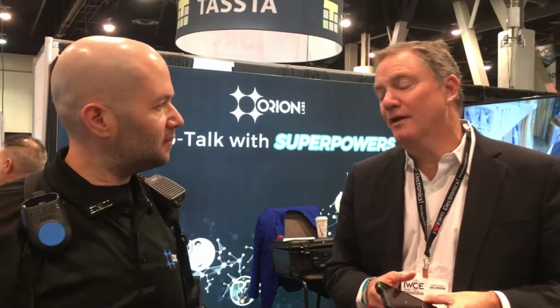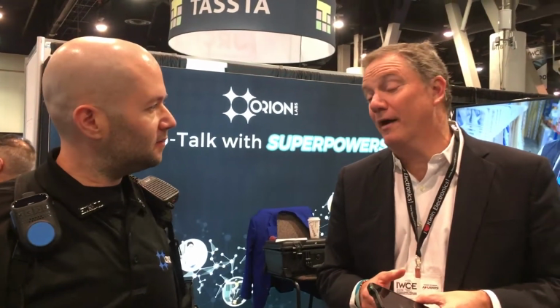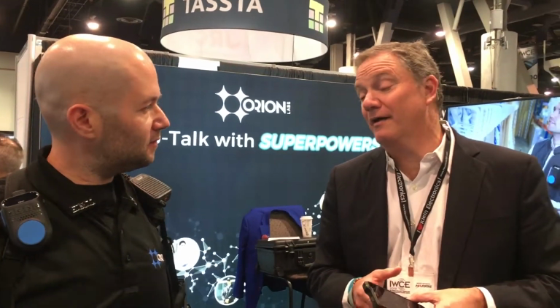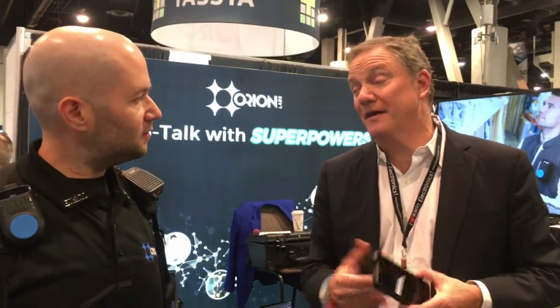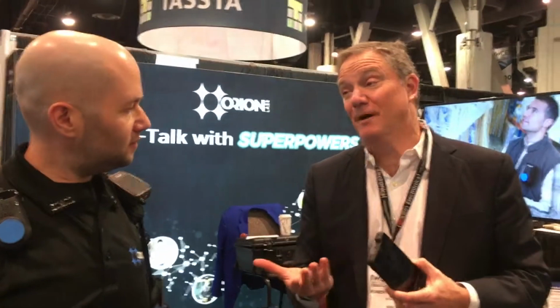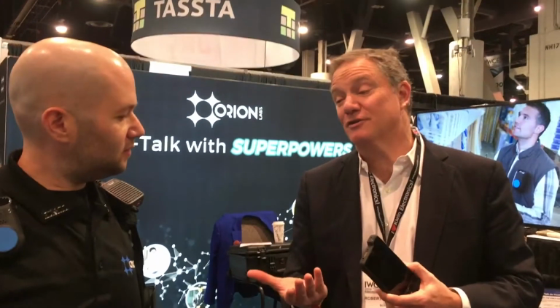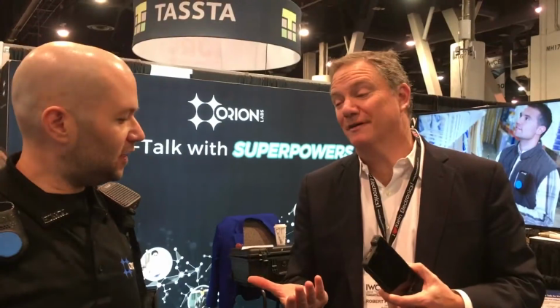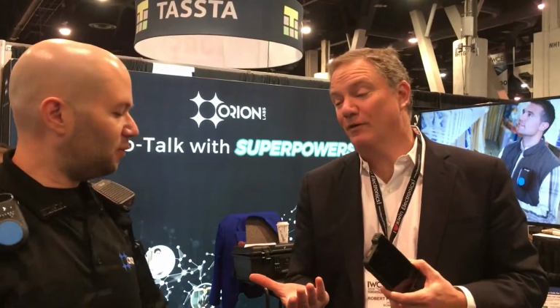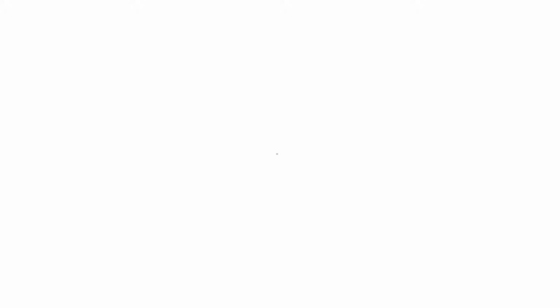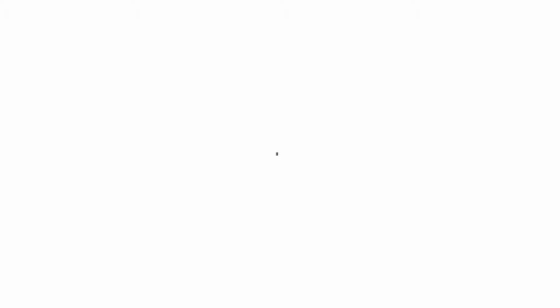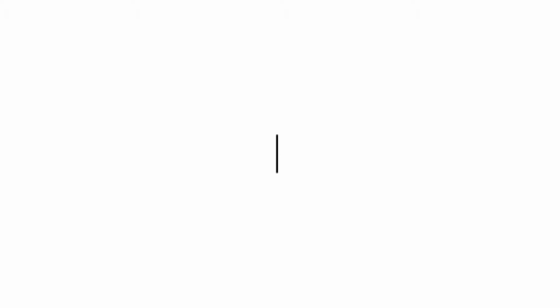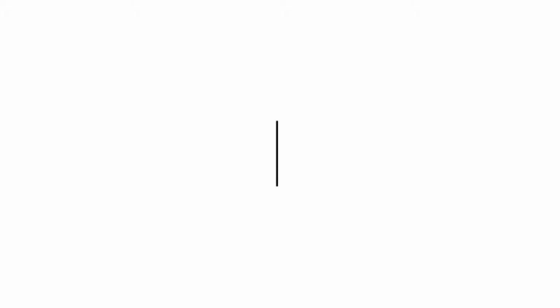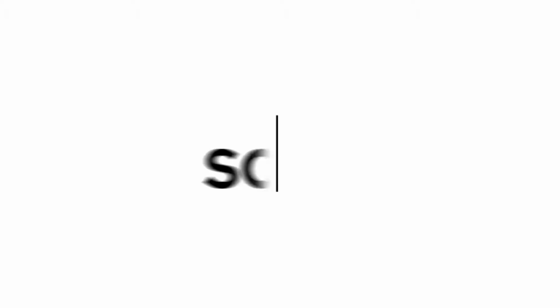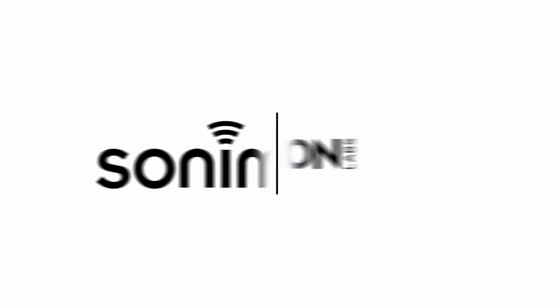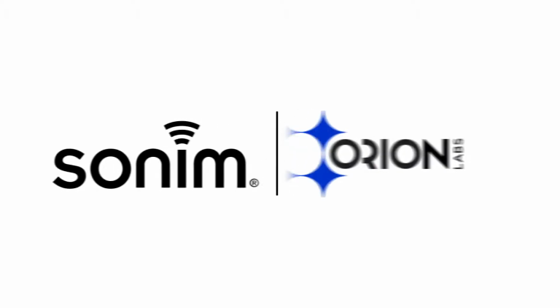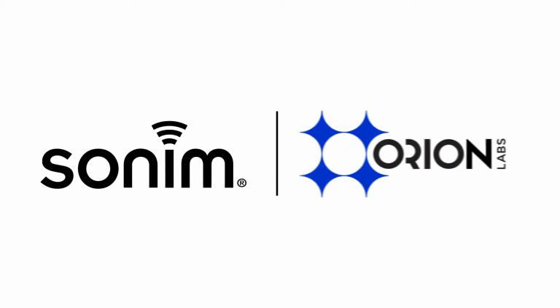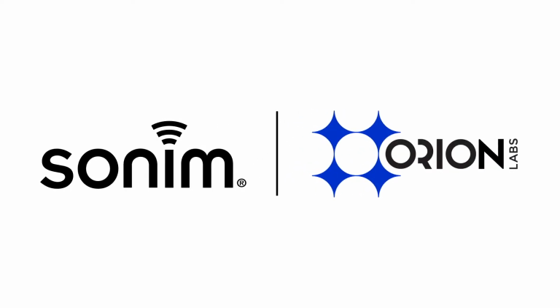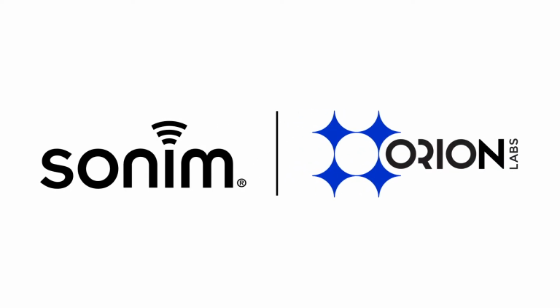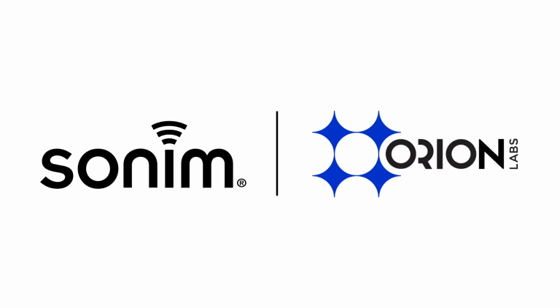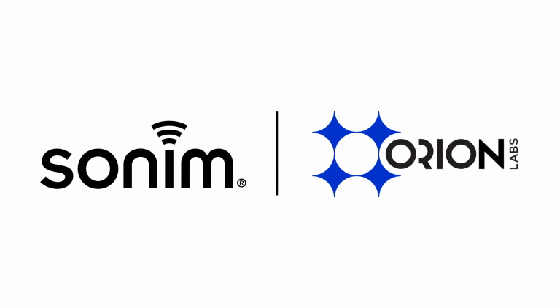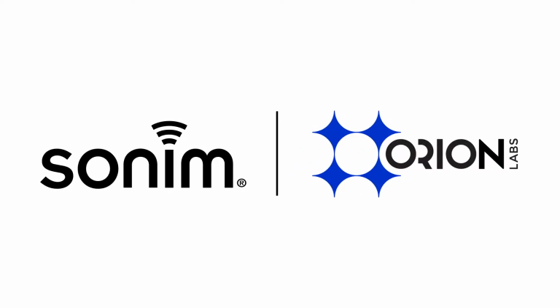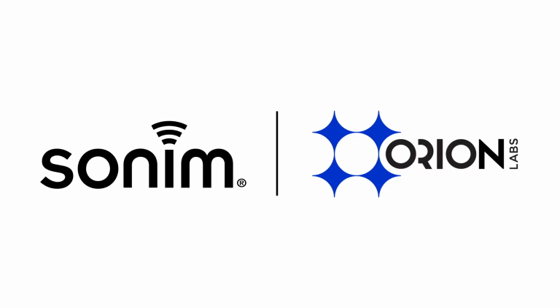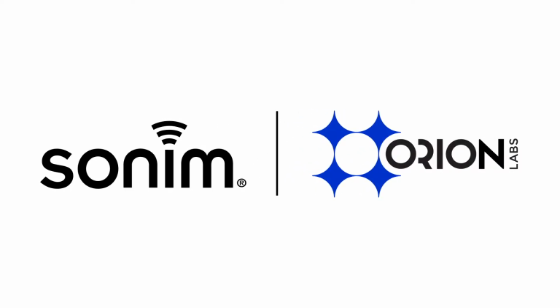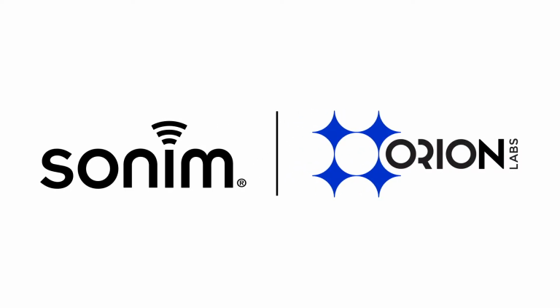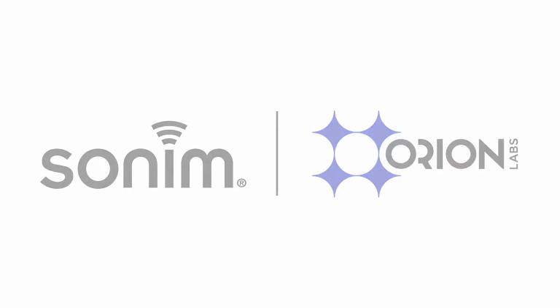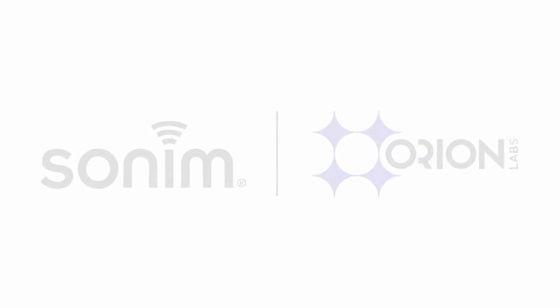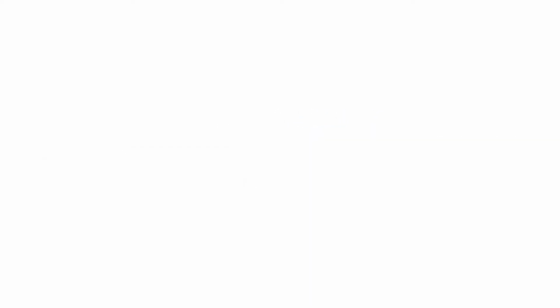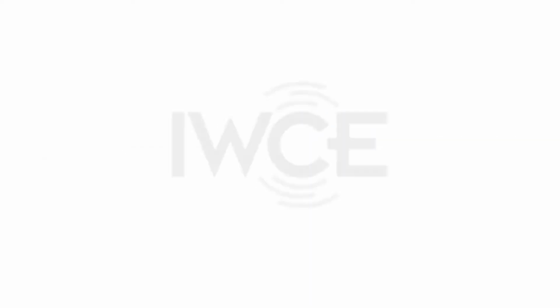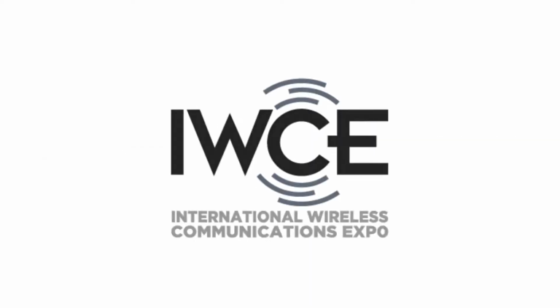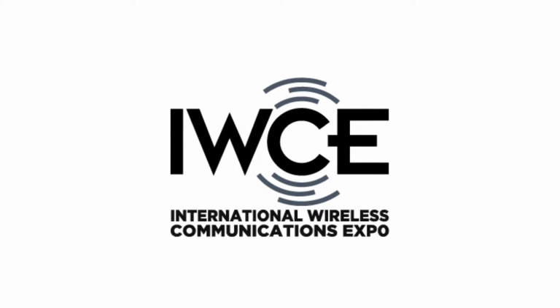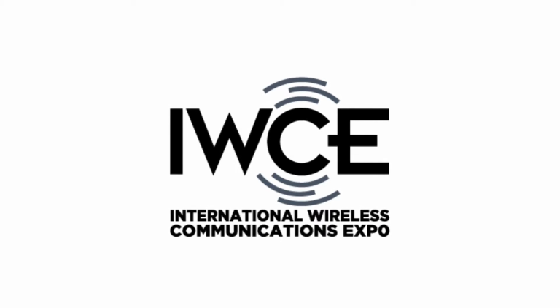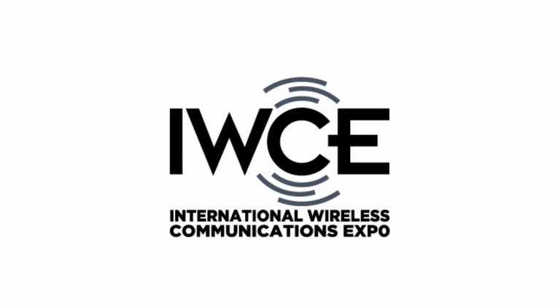Greg, thanks very much. Great work. Congratulations on a great show. Bob Plaschke, SOTOM Technologies — 60 Seconds at IWCE.